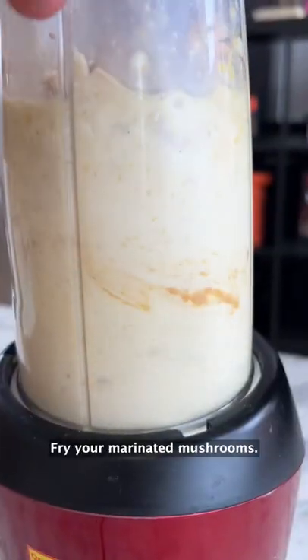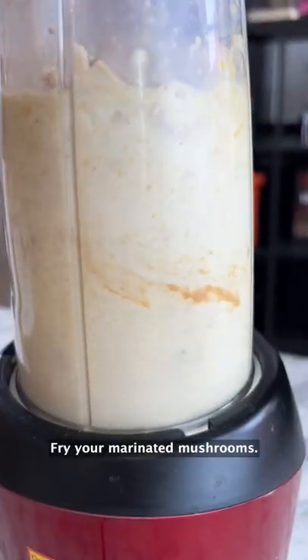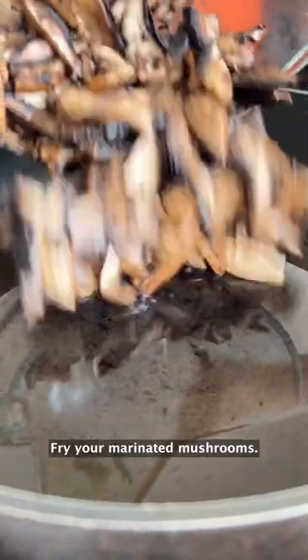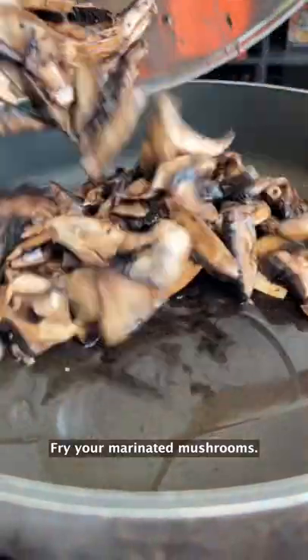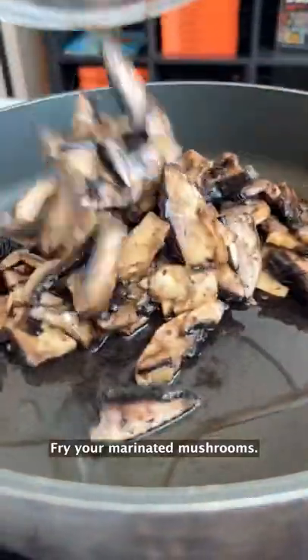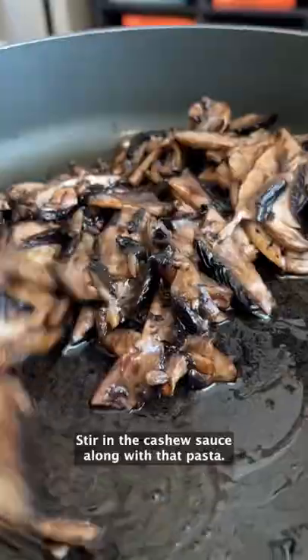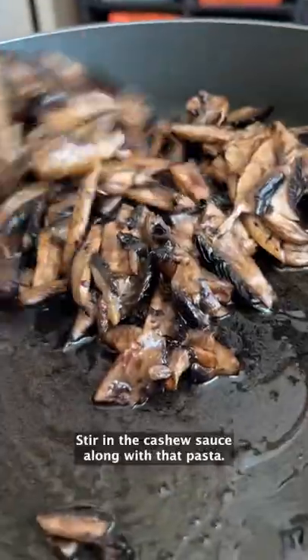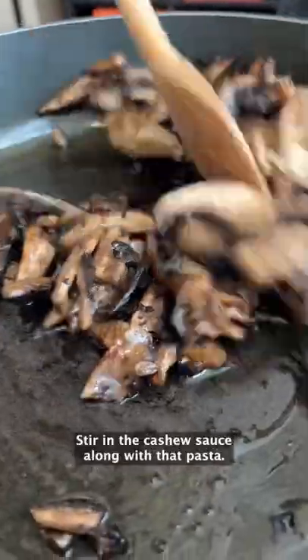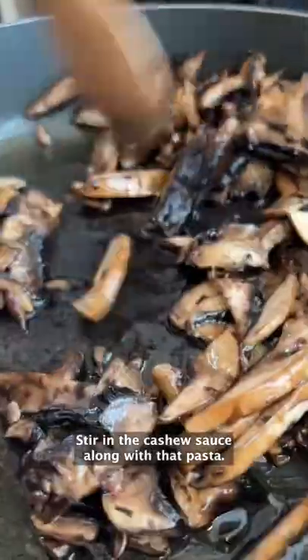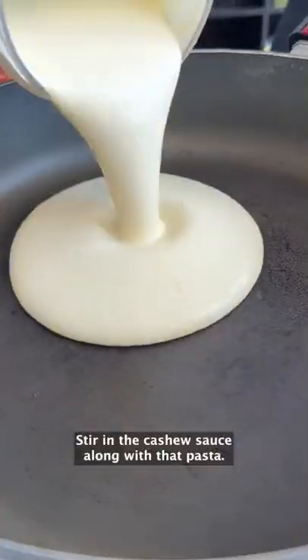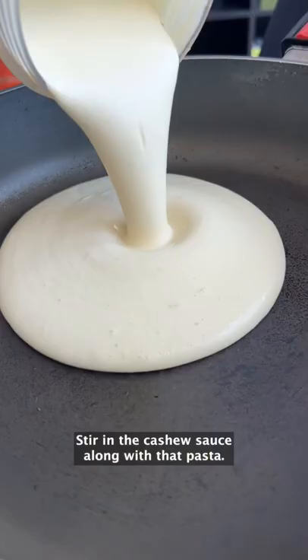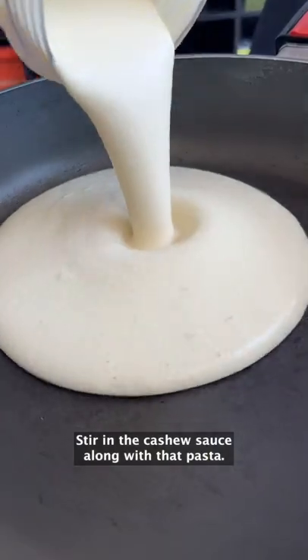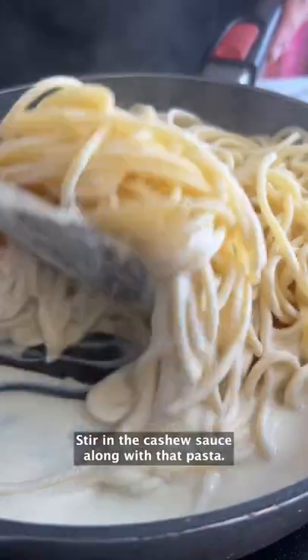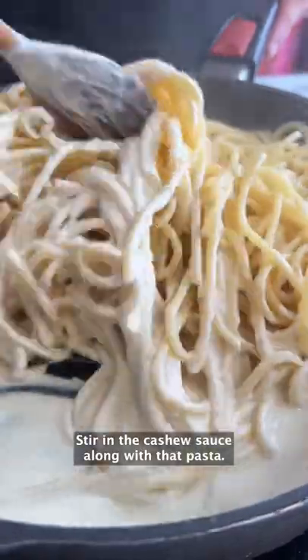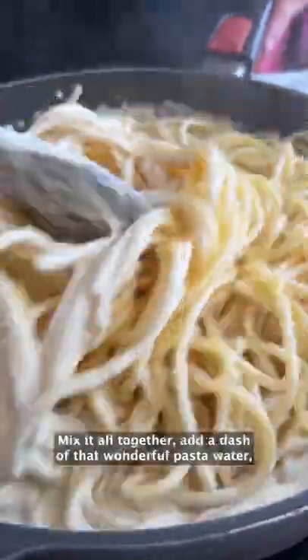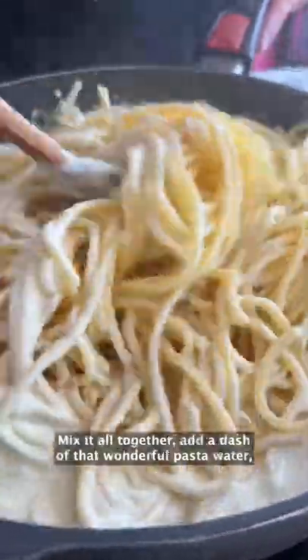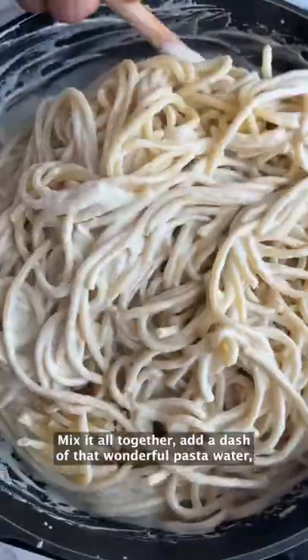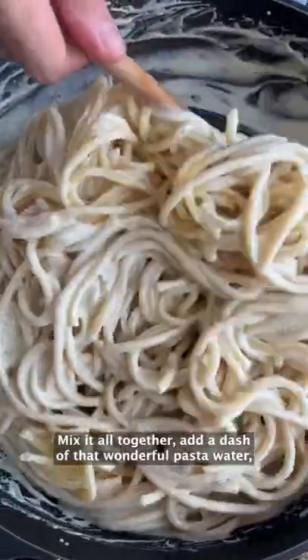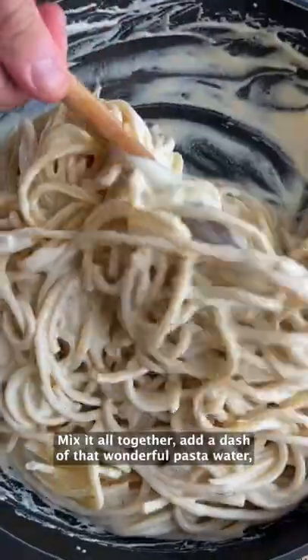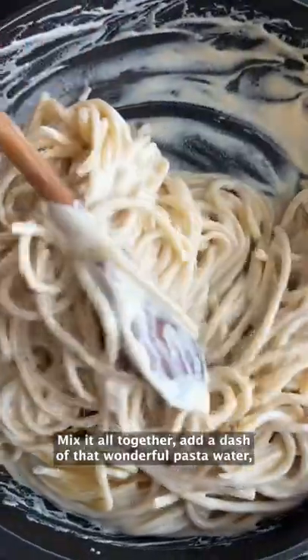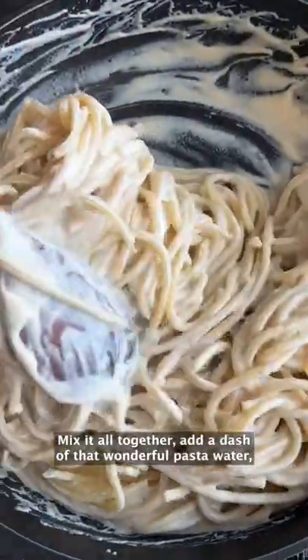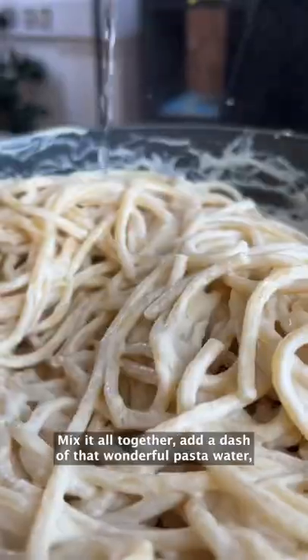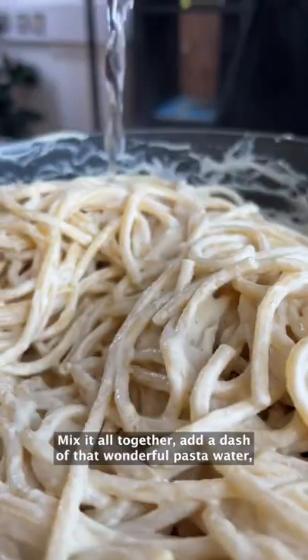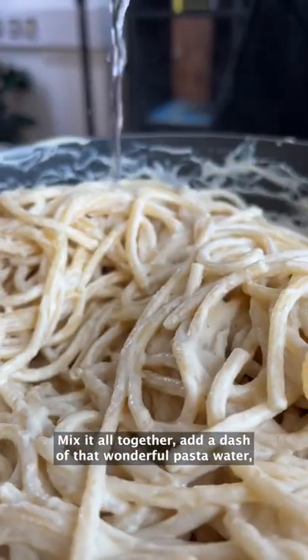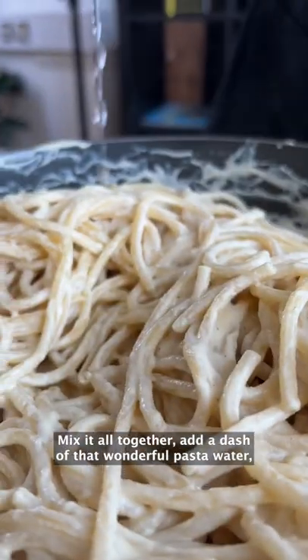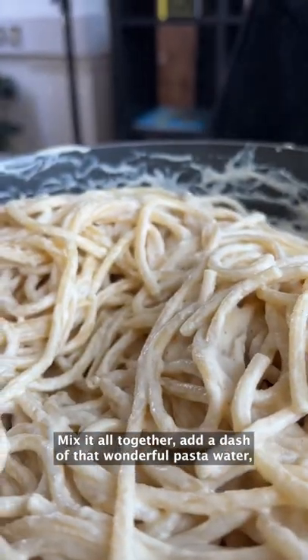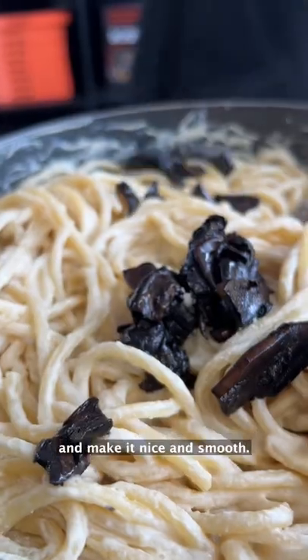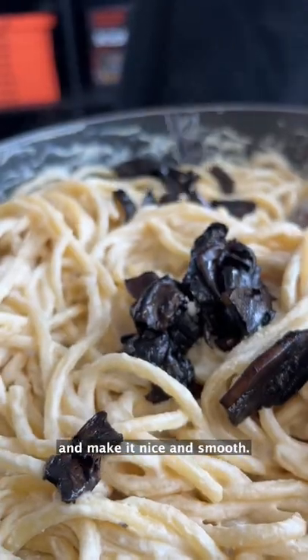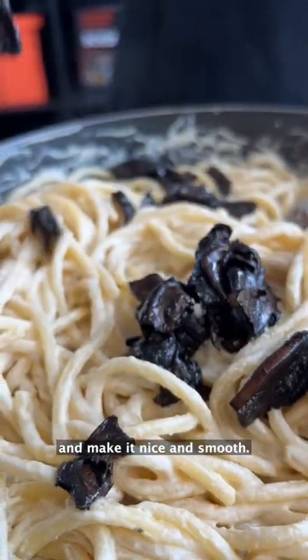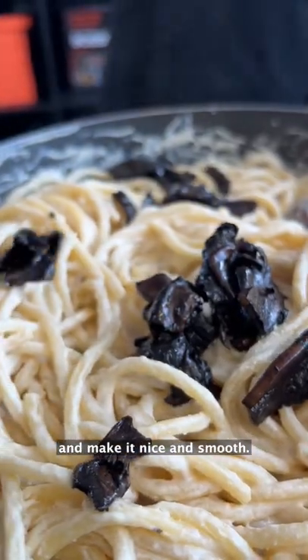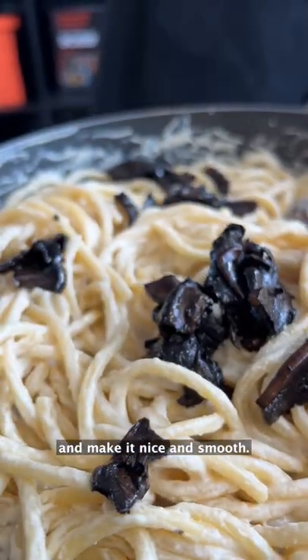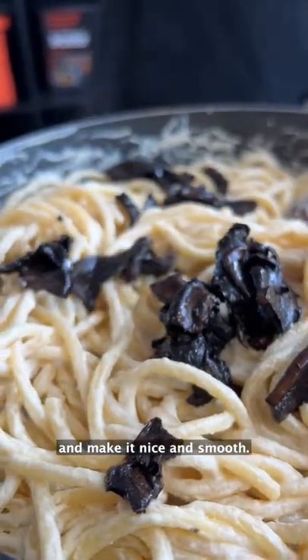Fry your marinated mushrooms, stir in your cashew sauce along with that pasta, mix it all together, add a dash of that wonderful pasta water and make it nice and smooth.